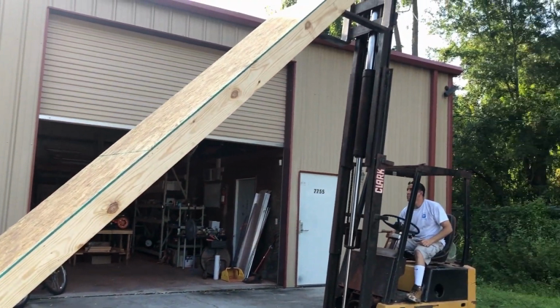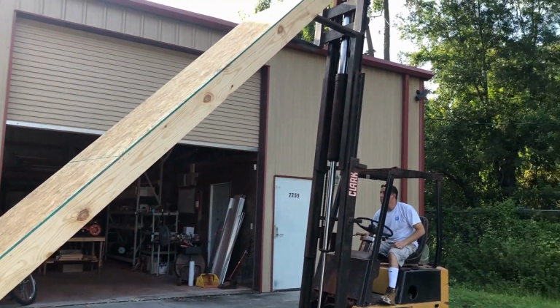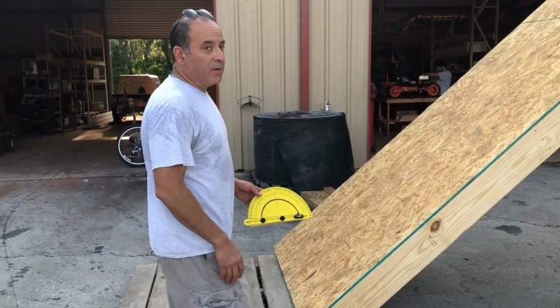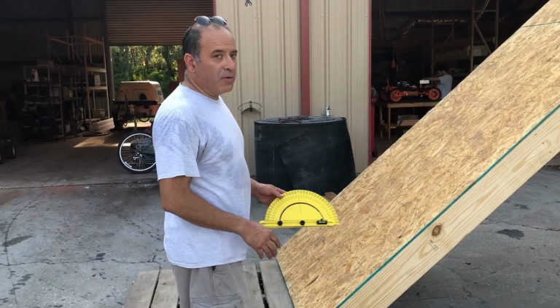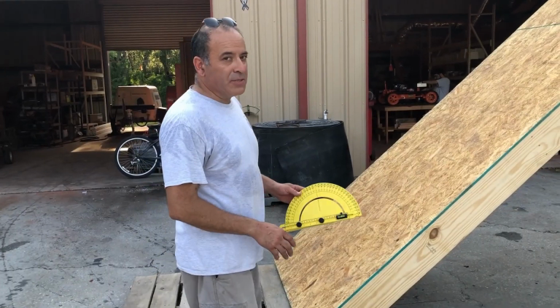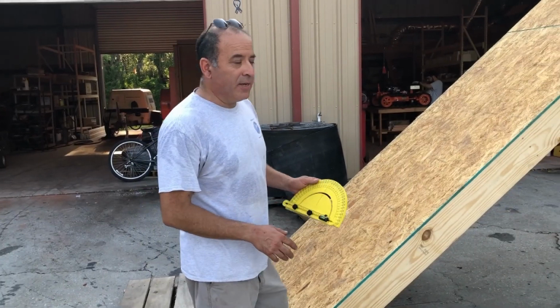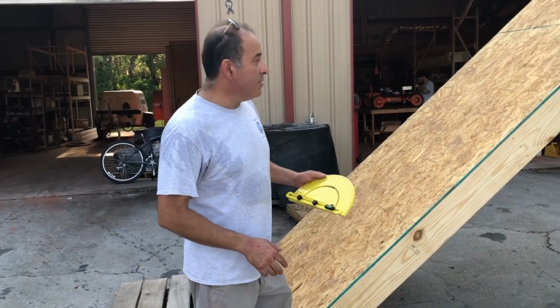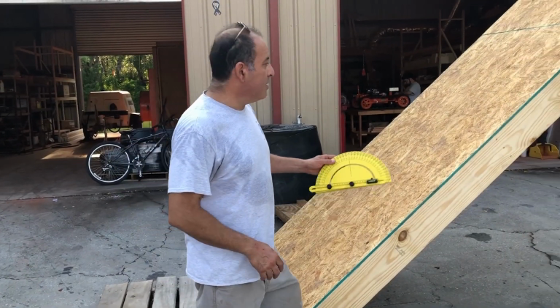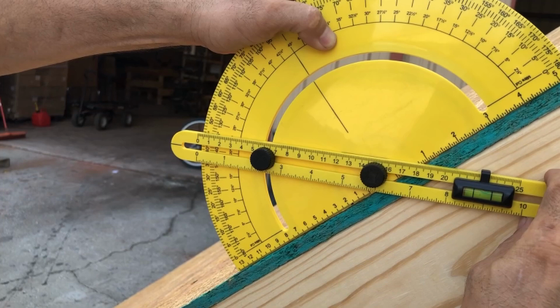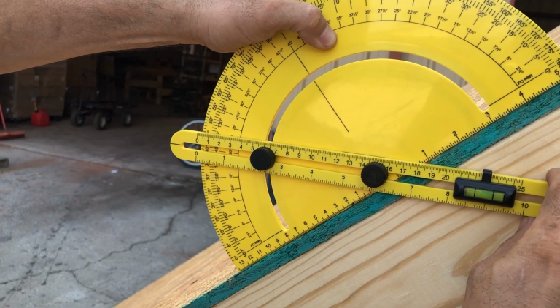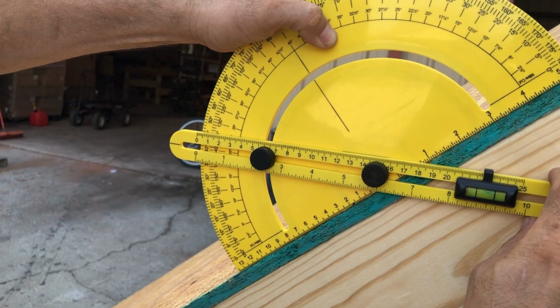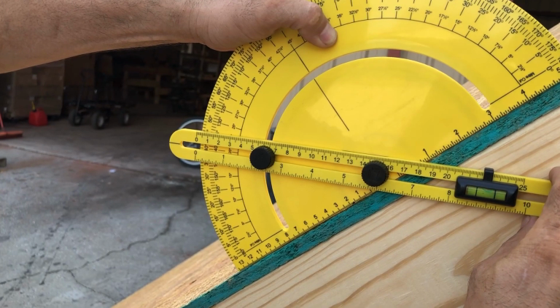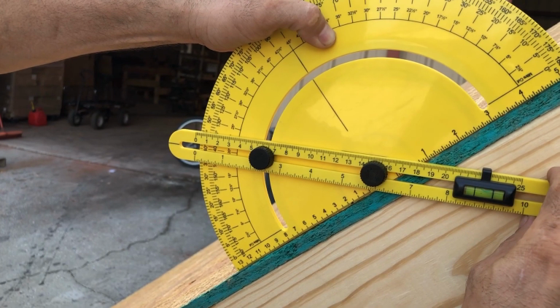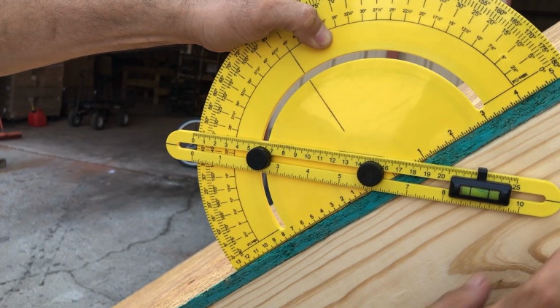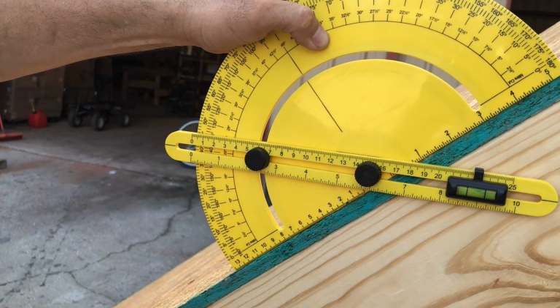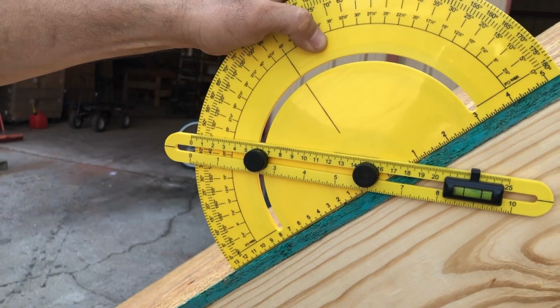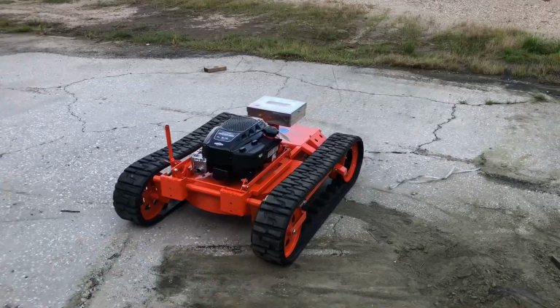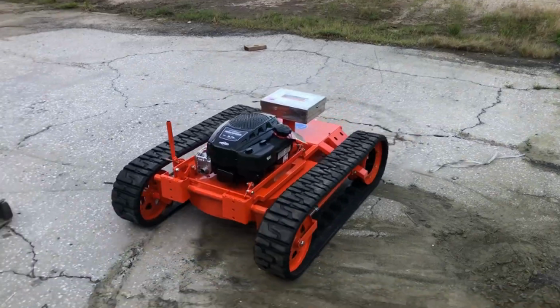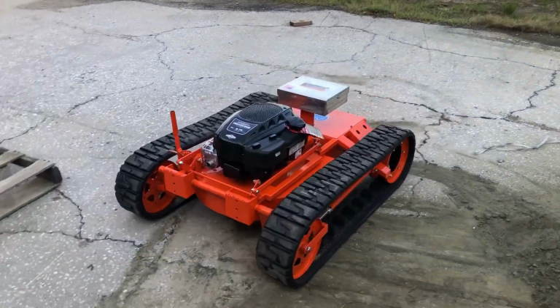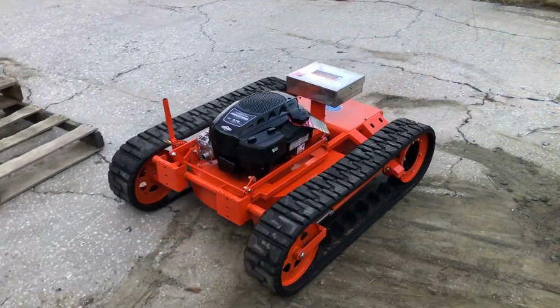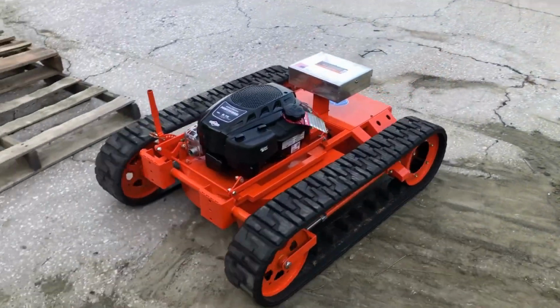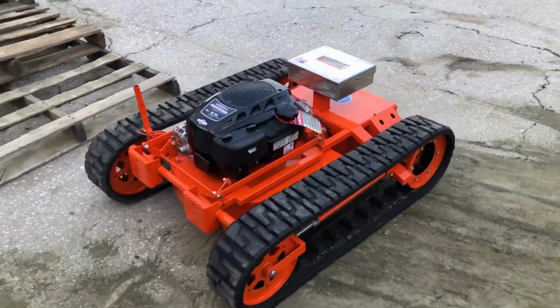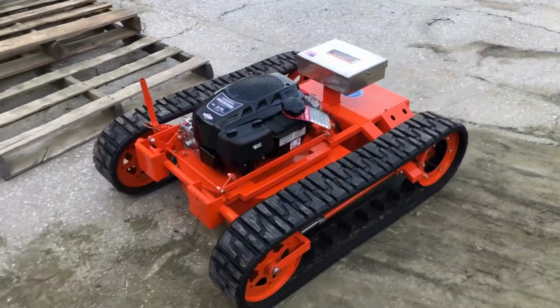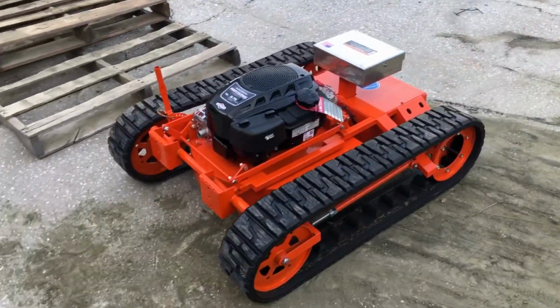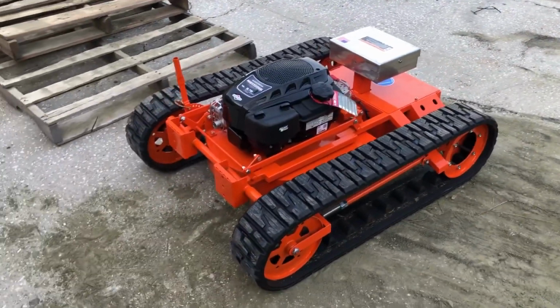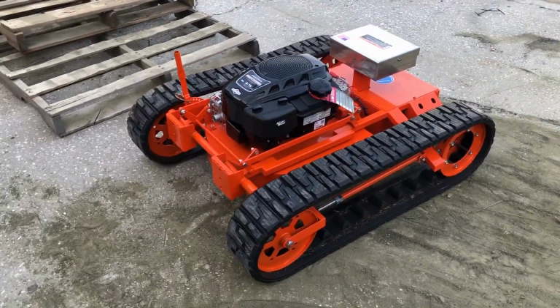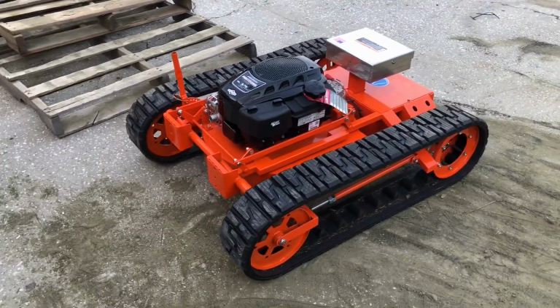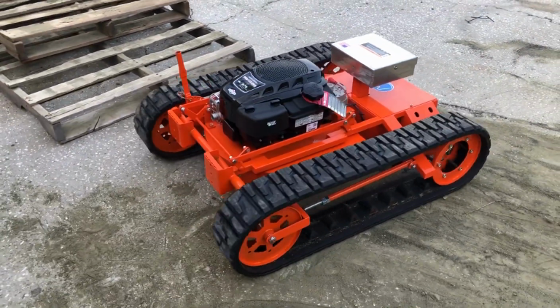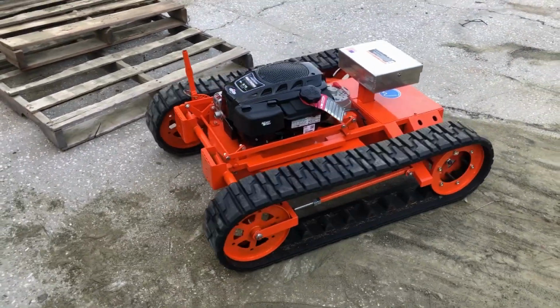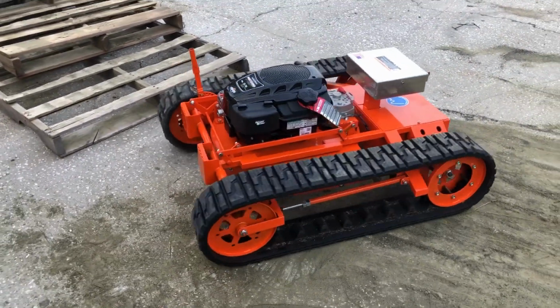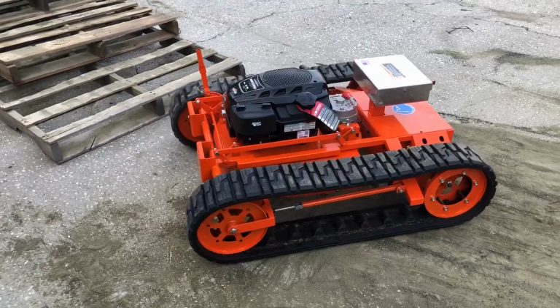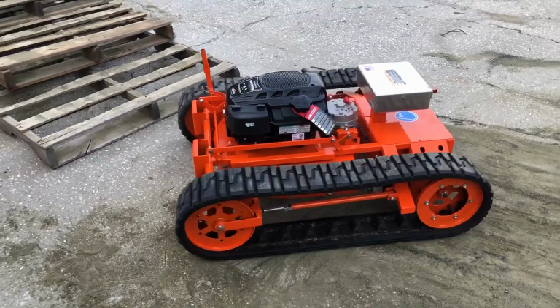We're going to measure the angle — it's about 40 degrees. Now it's time for the robot's physical test.